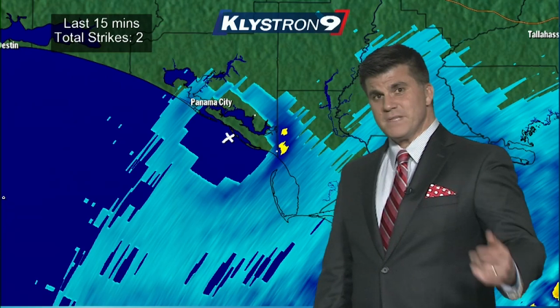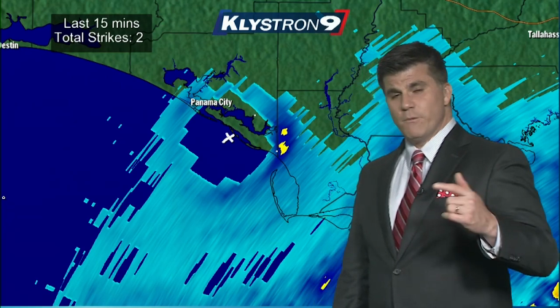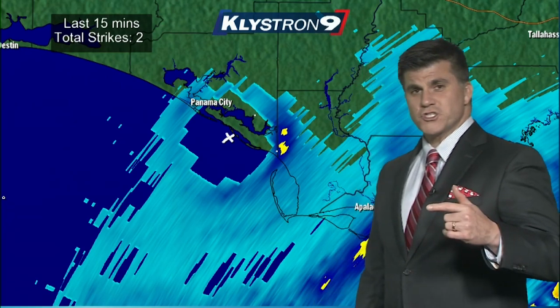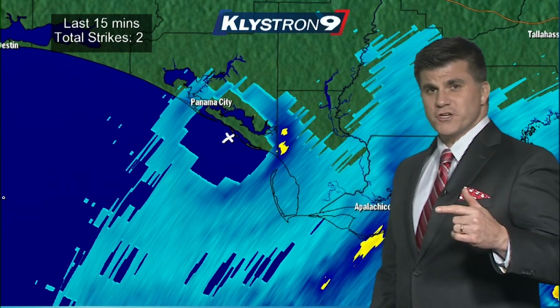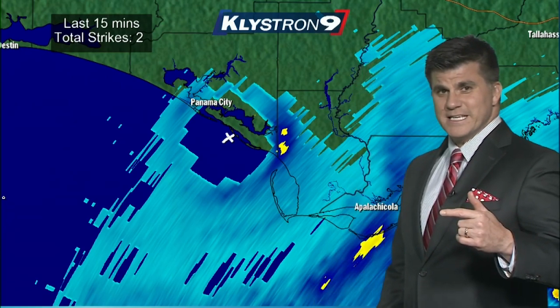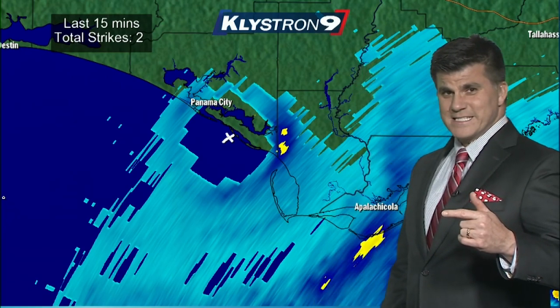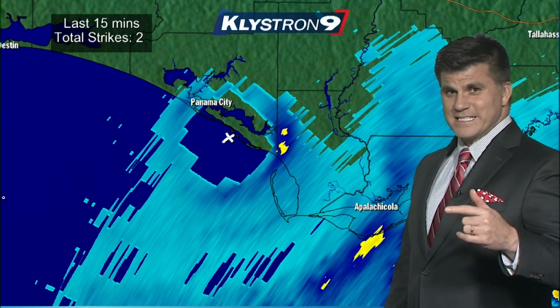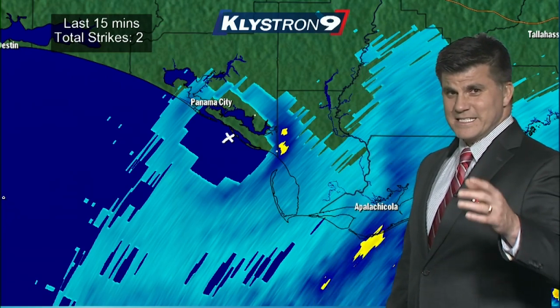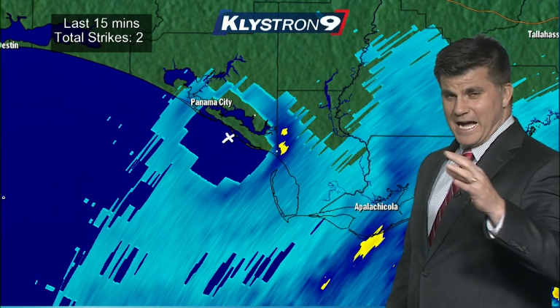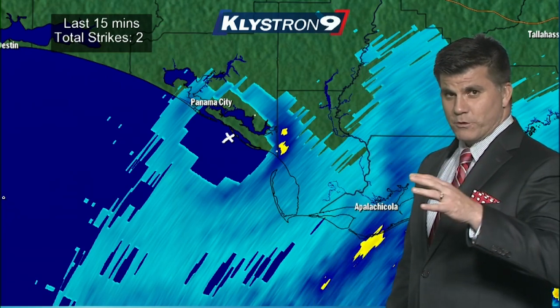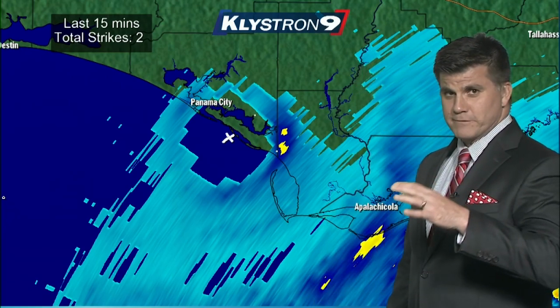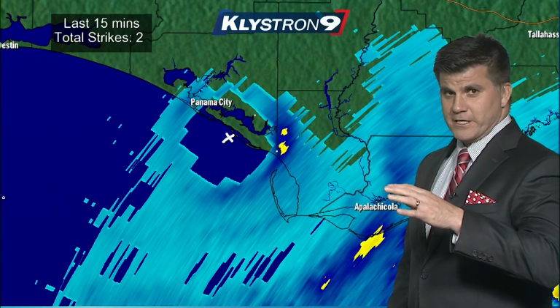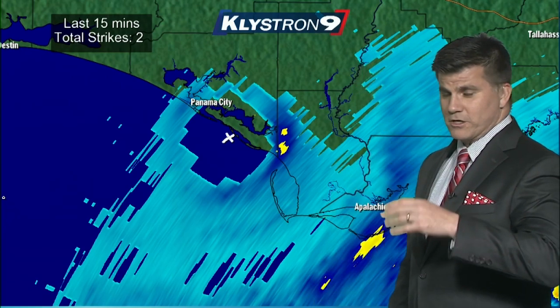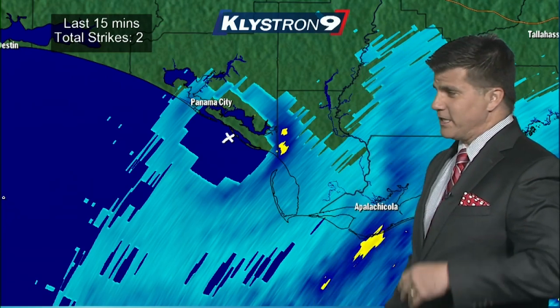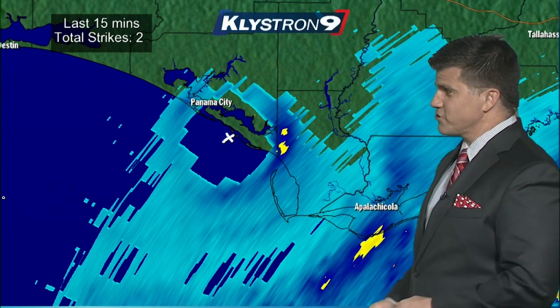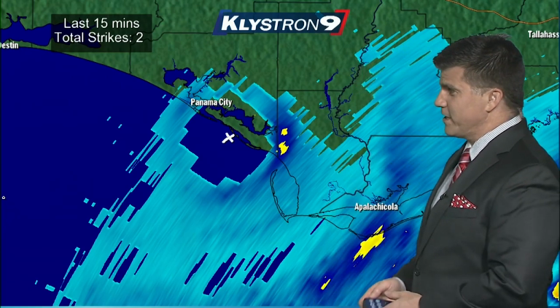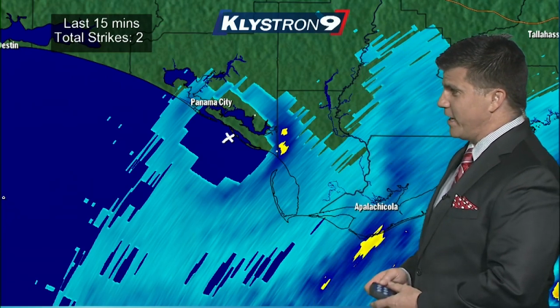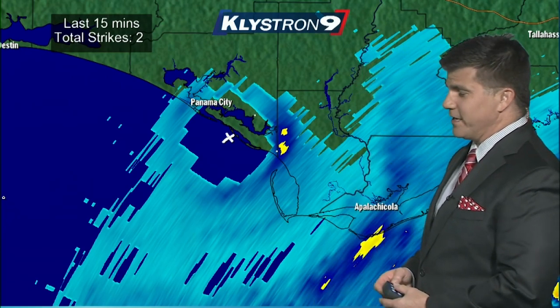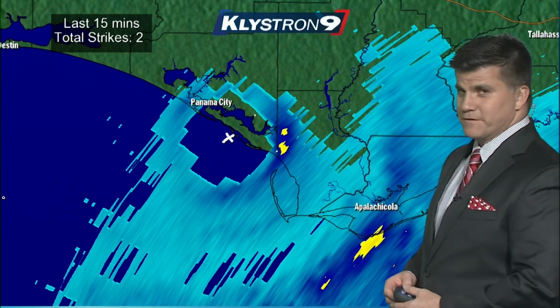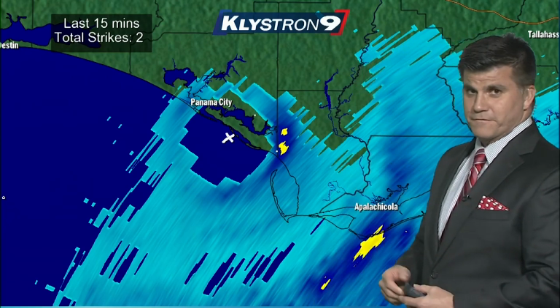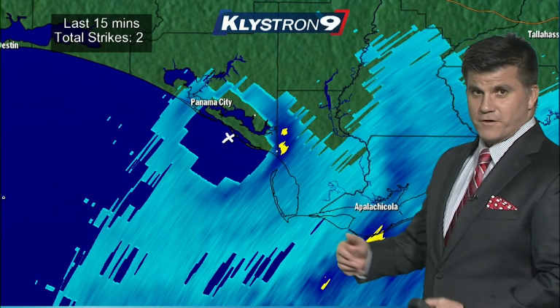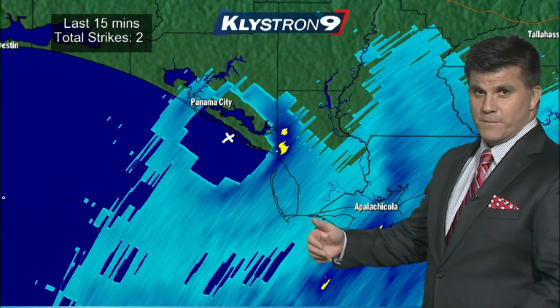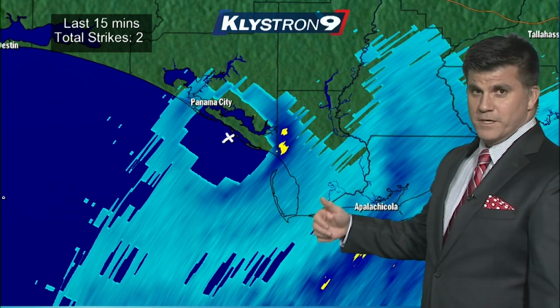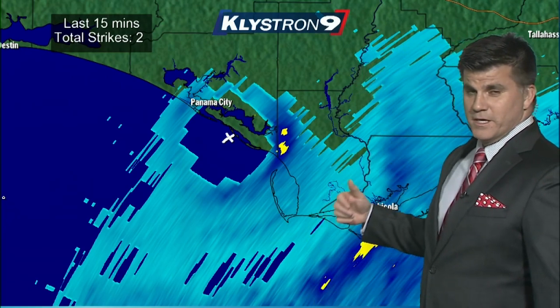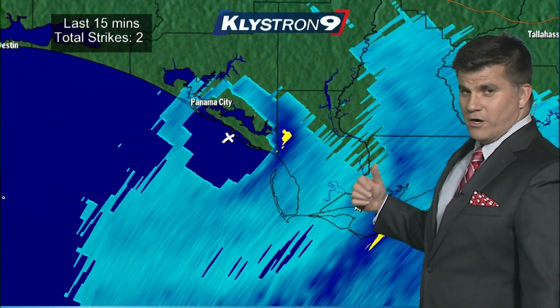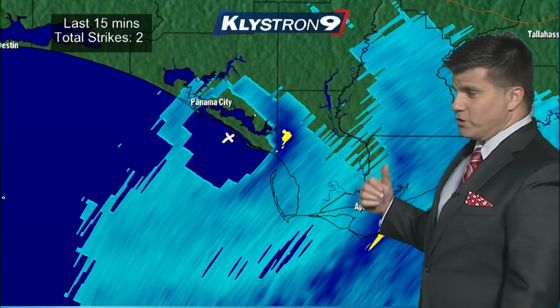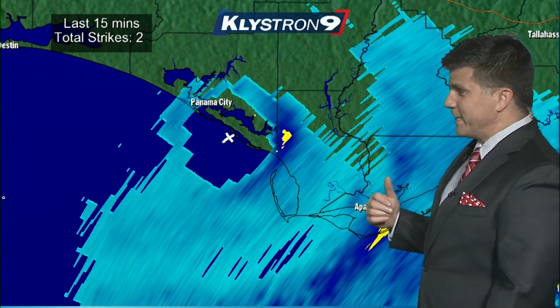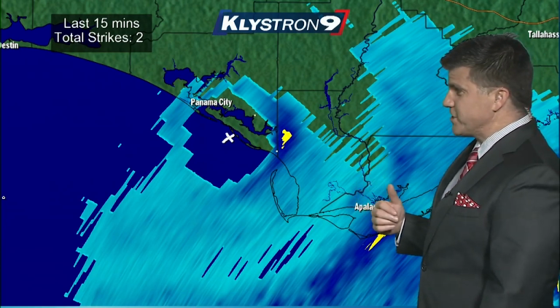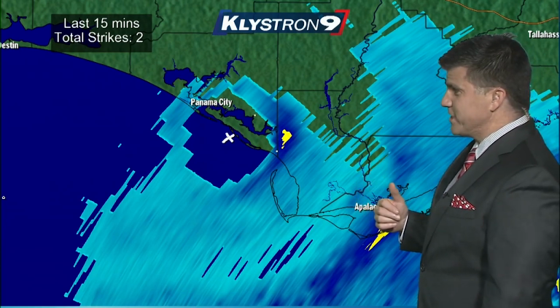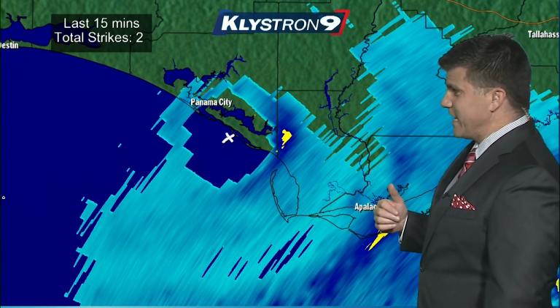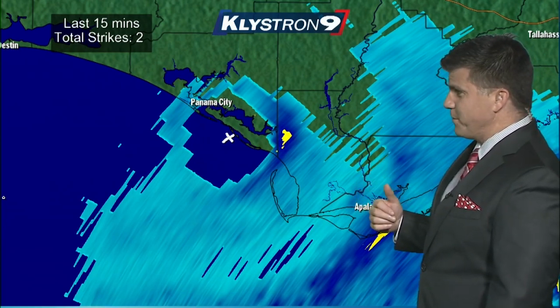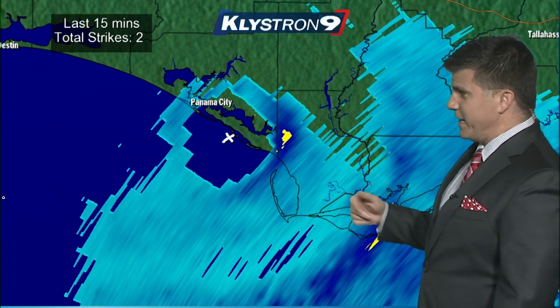I want to show you this. This is our radar, Klystron 9, from our location in Tampa Bay.